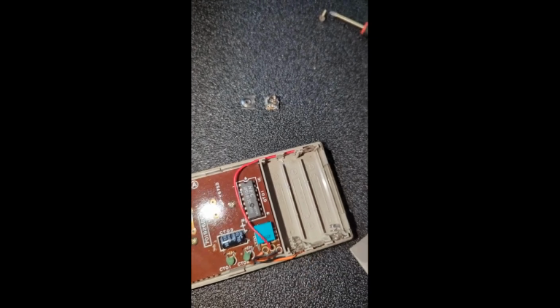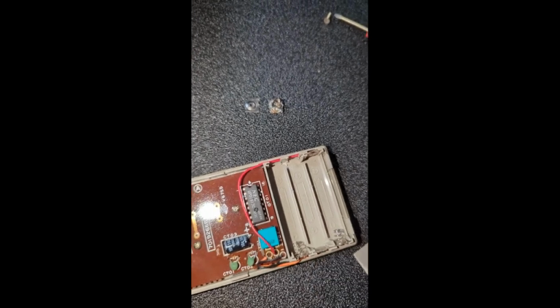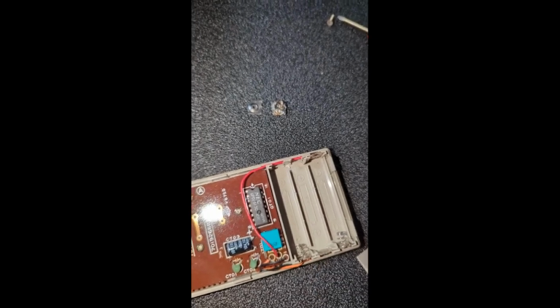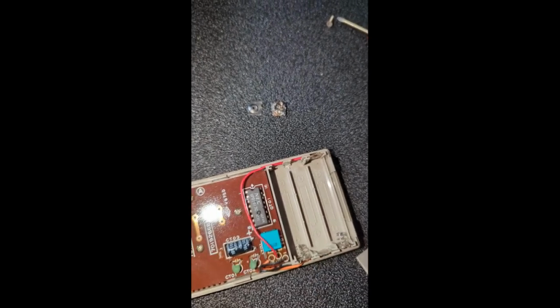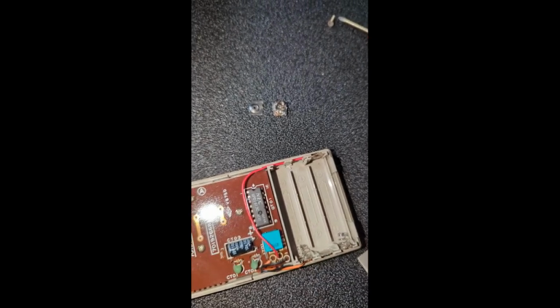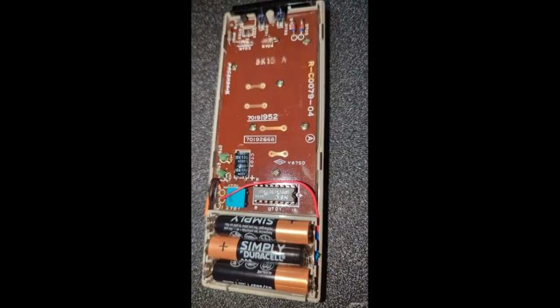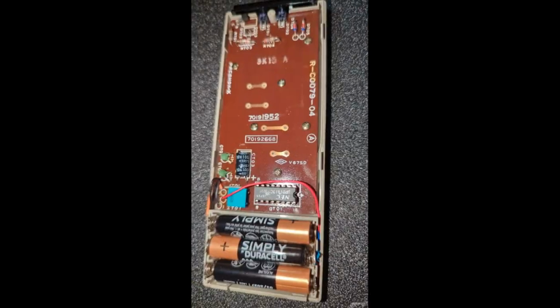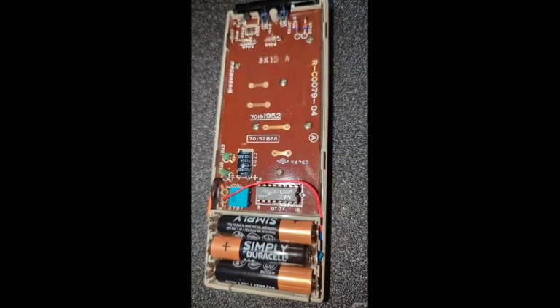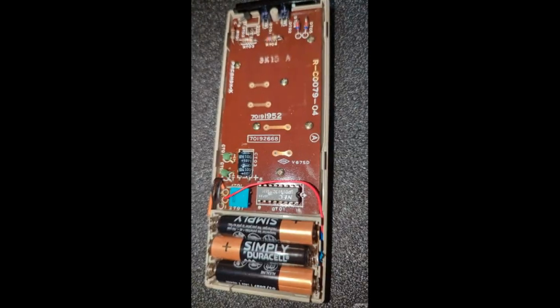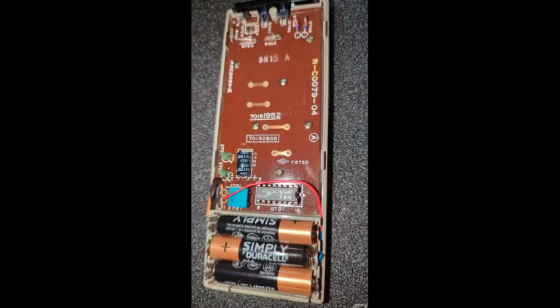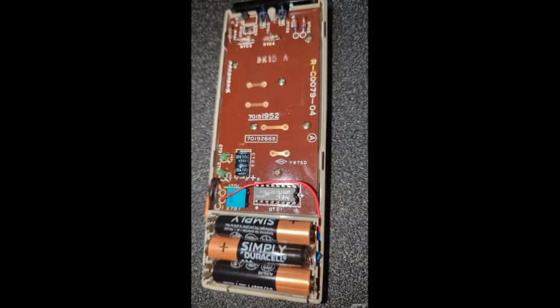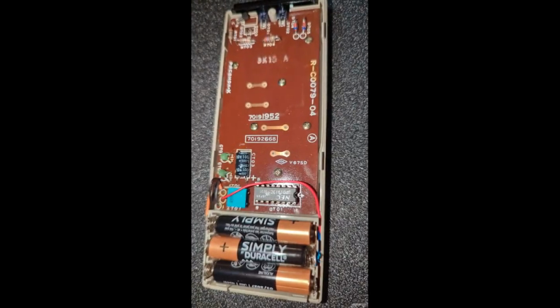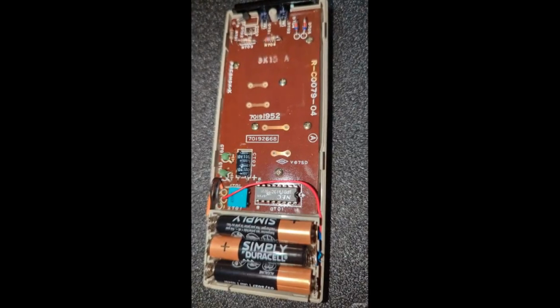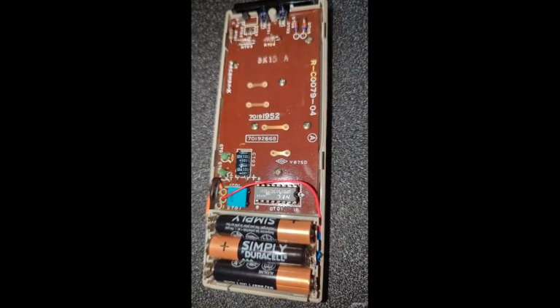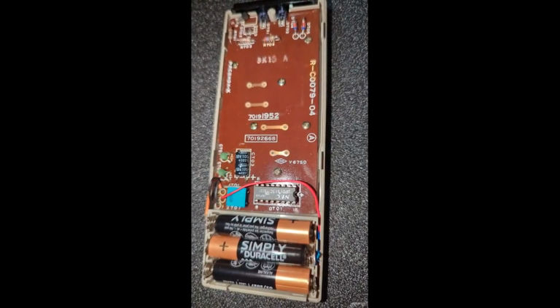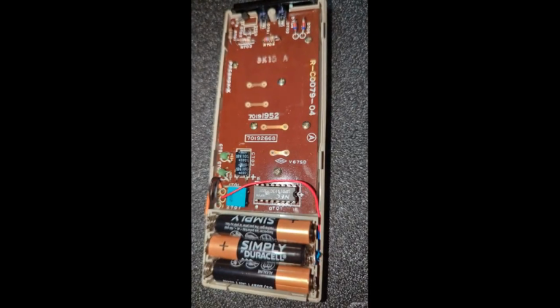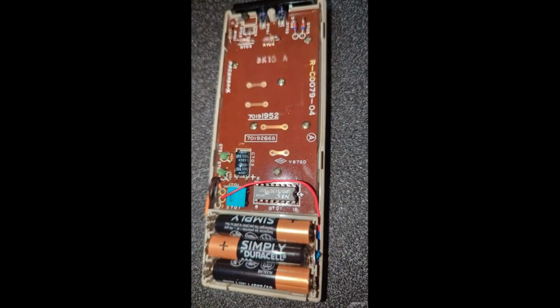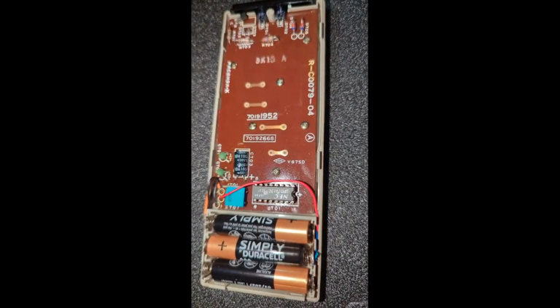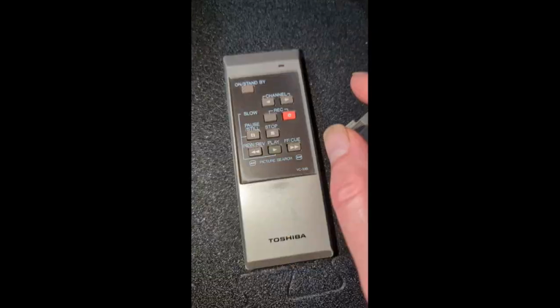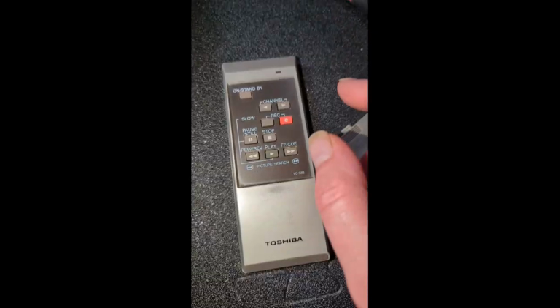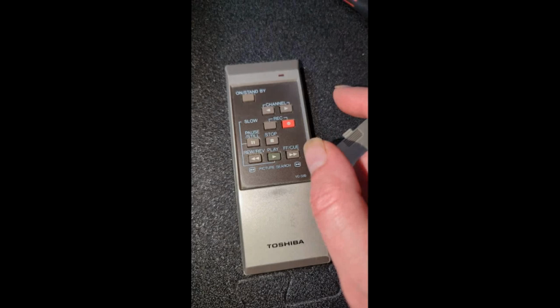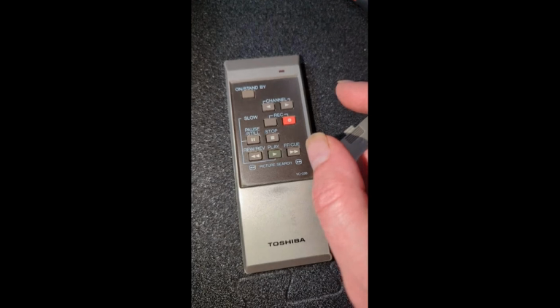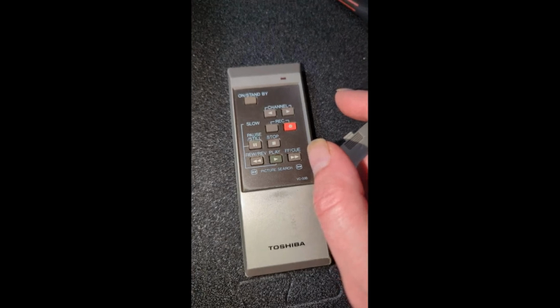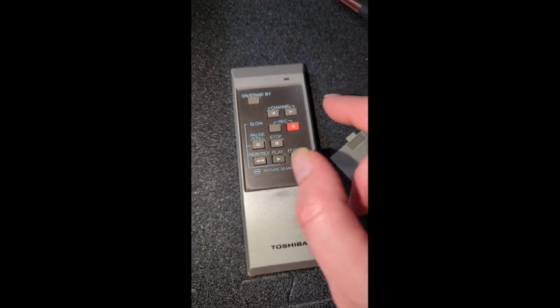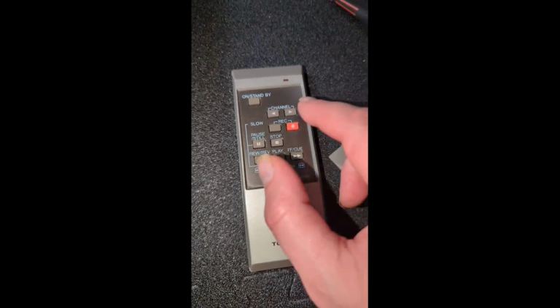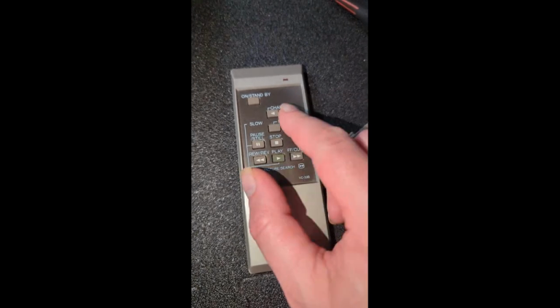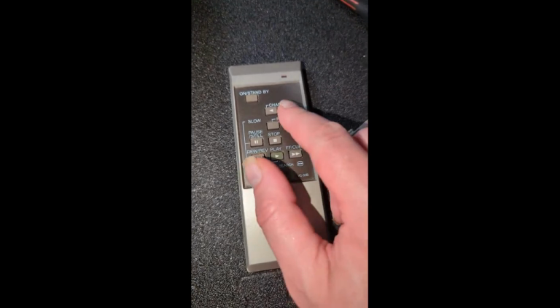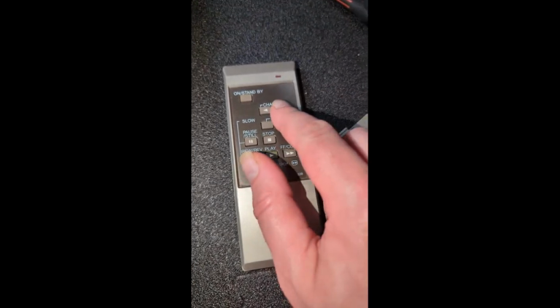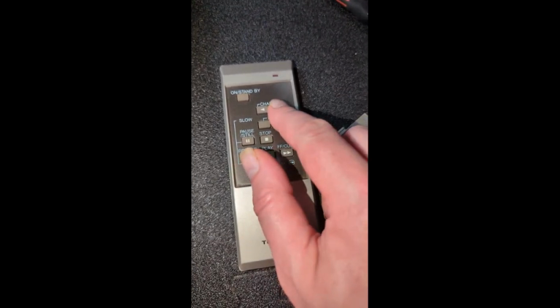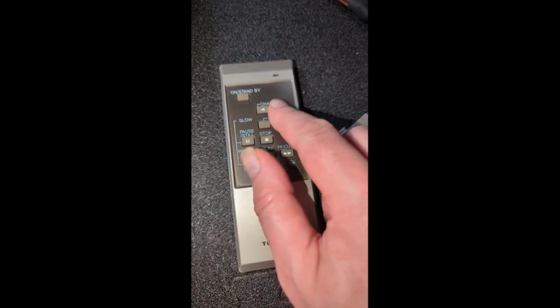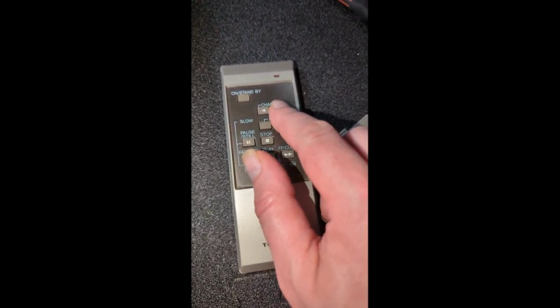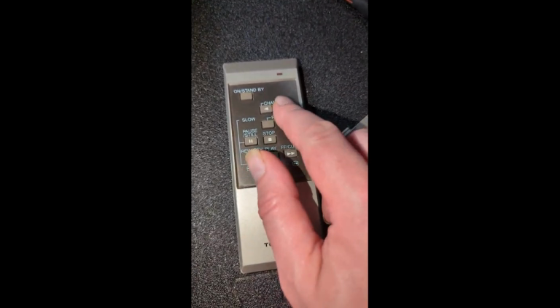Interesting. All good to go, and working well.